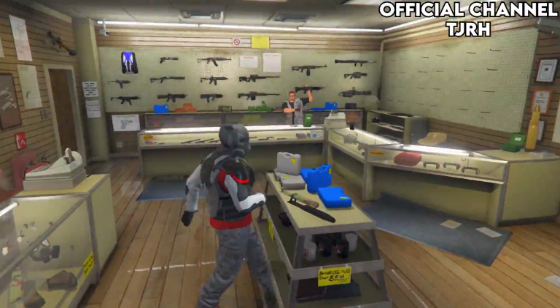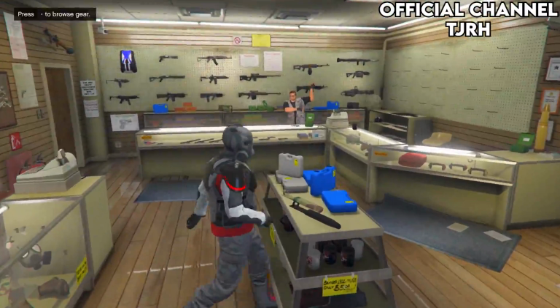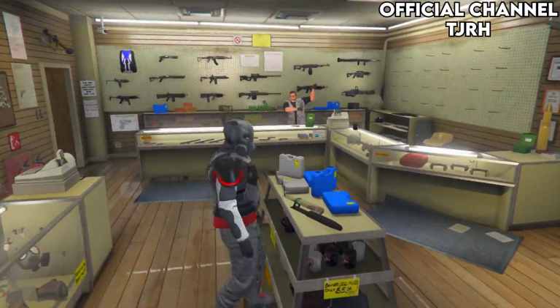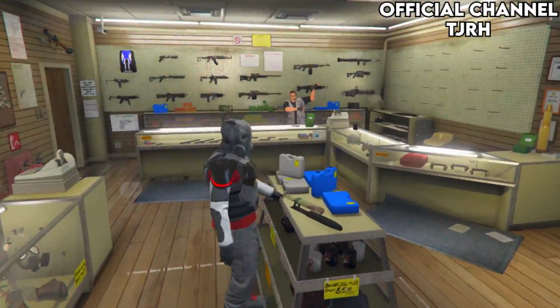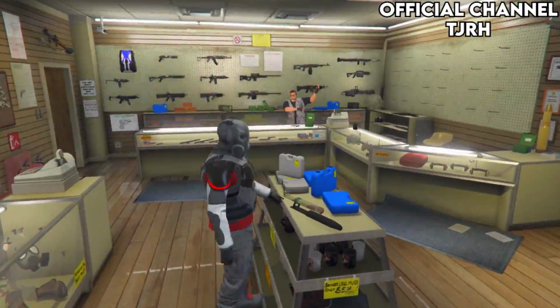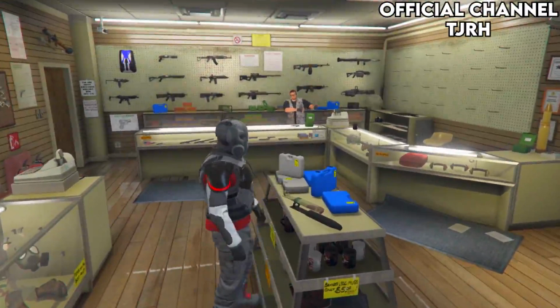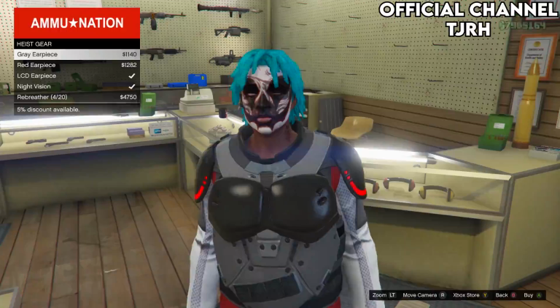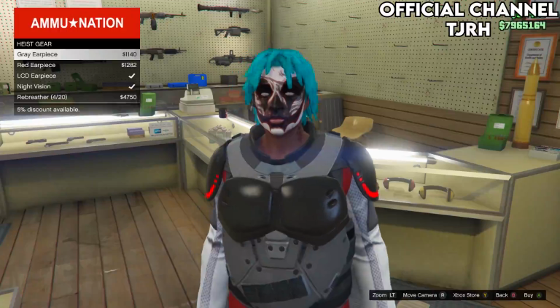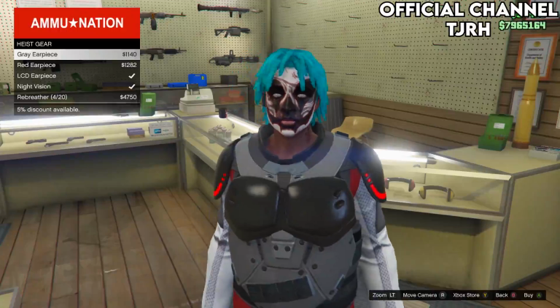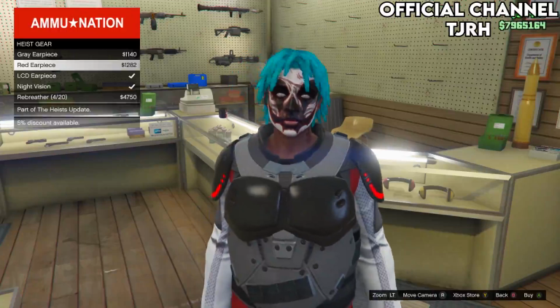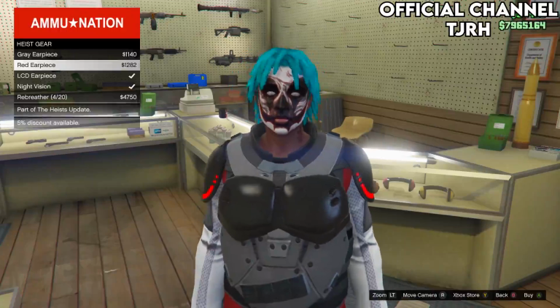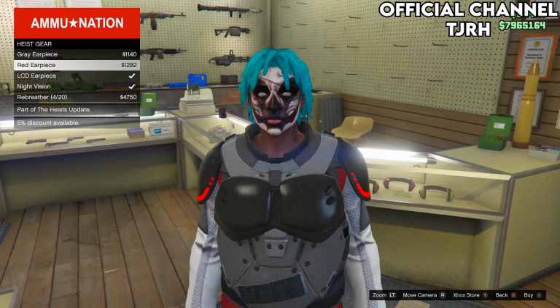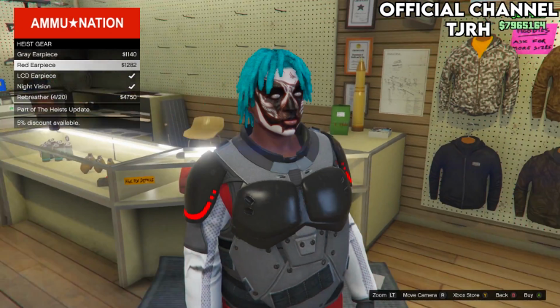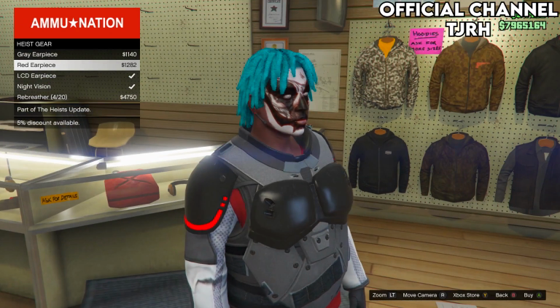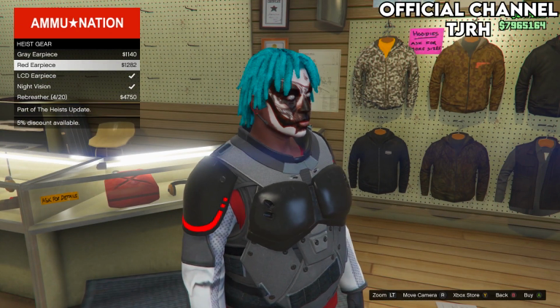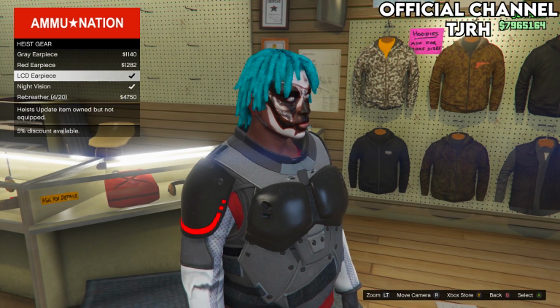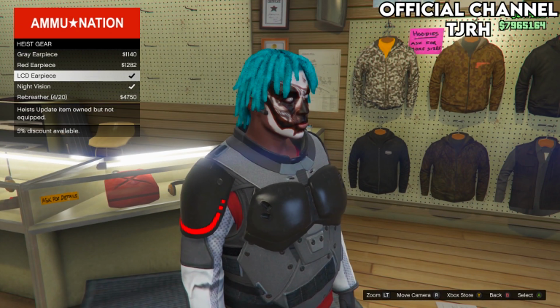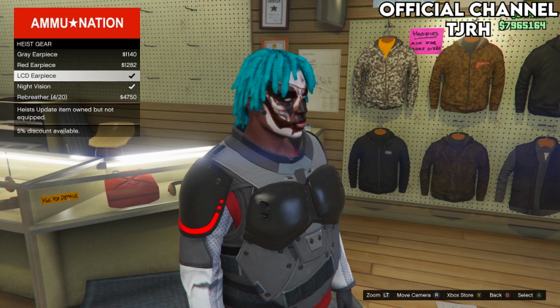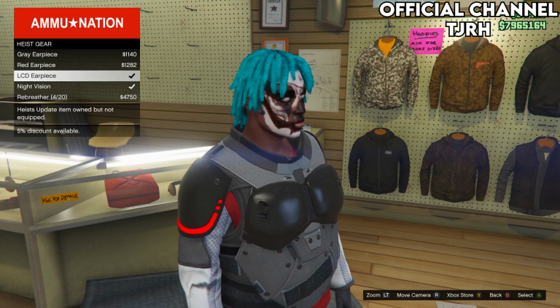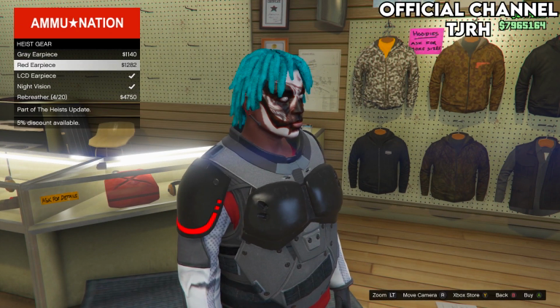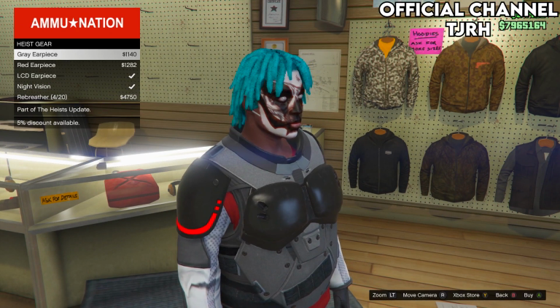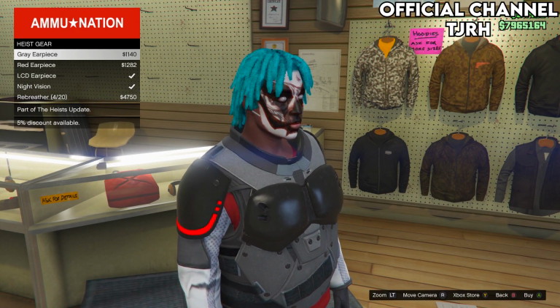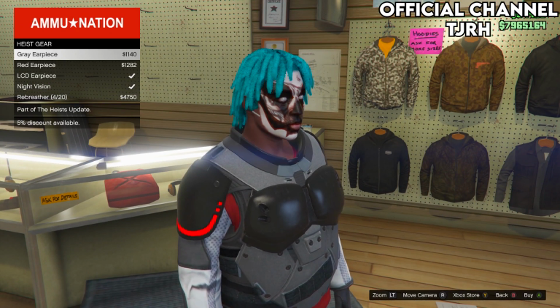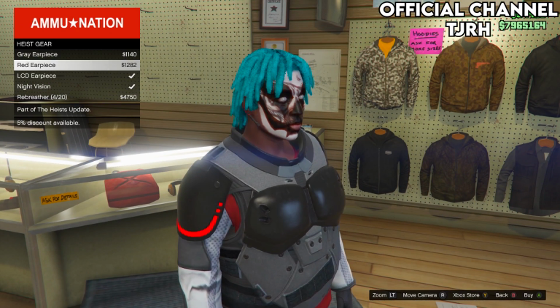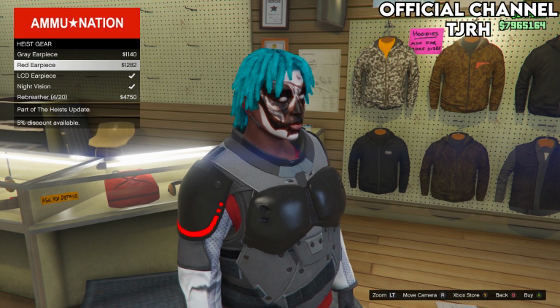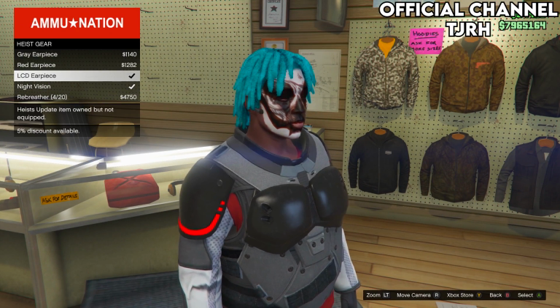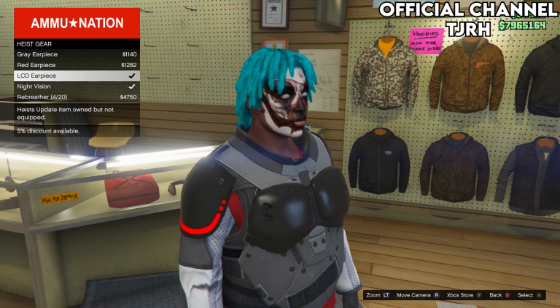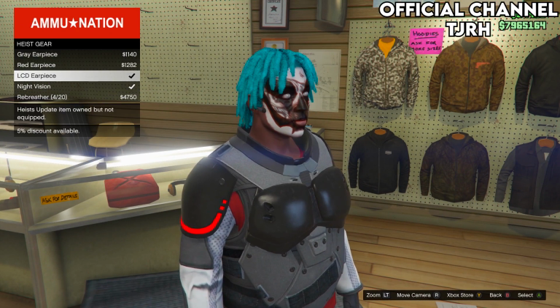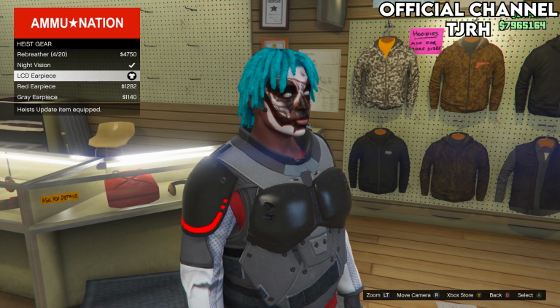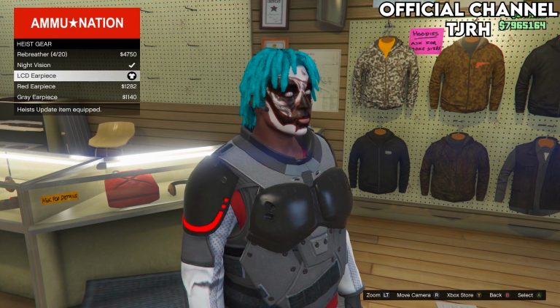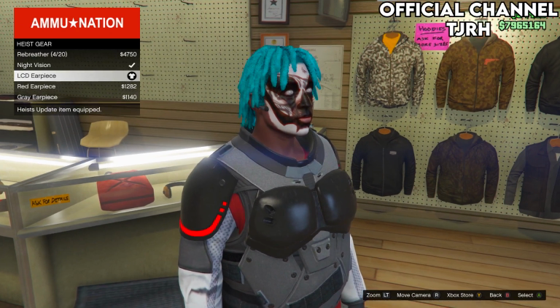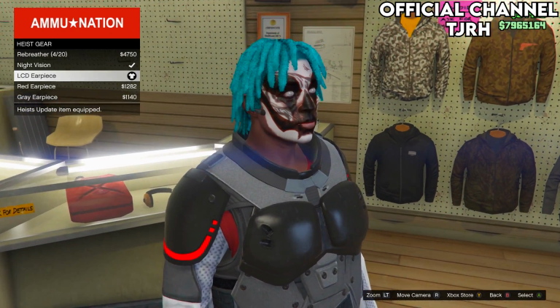Once you've made it to an Ammu-Nation store, go to the middle section which should be 'Gear' and you want to equip any earpiece.